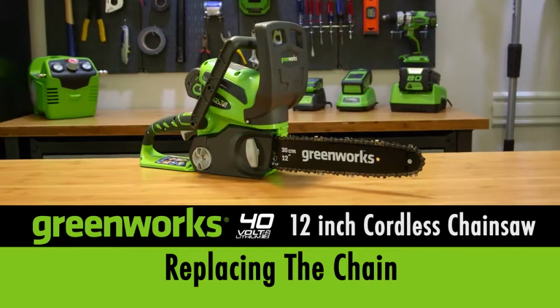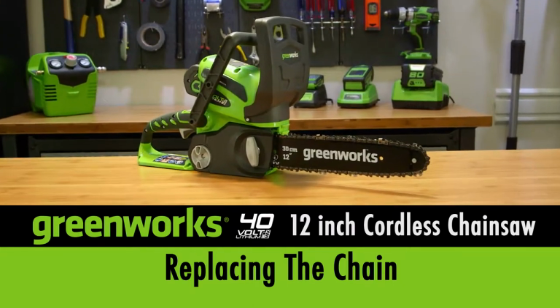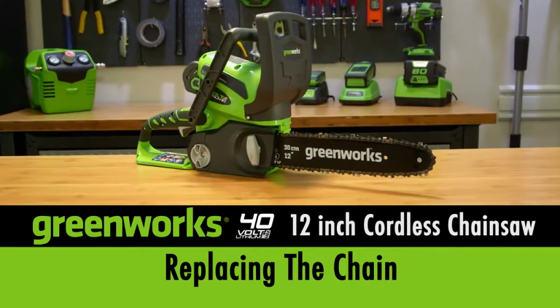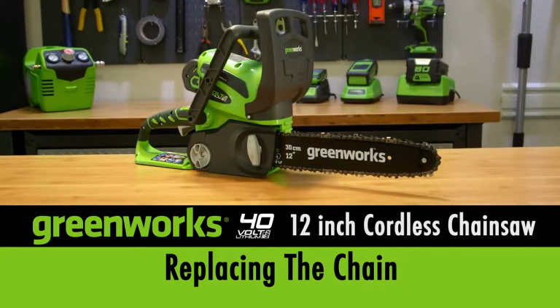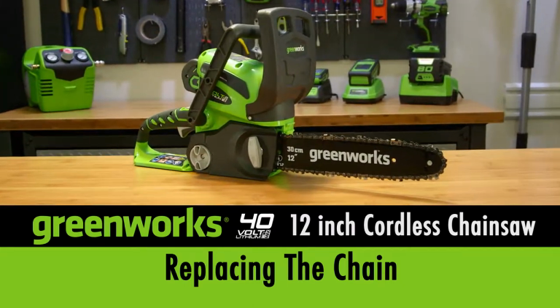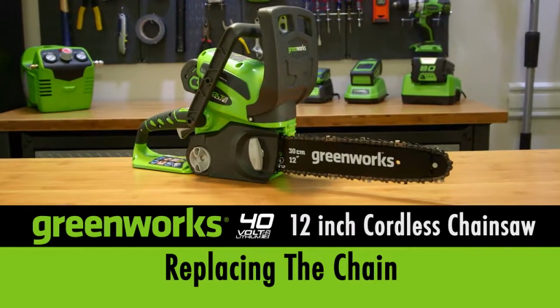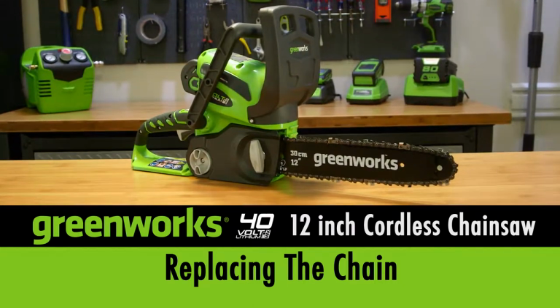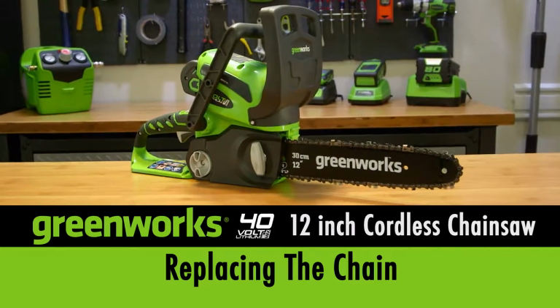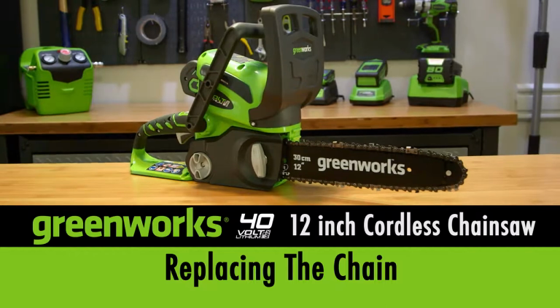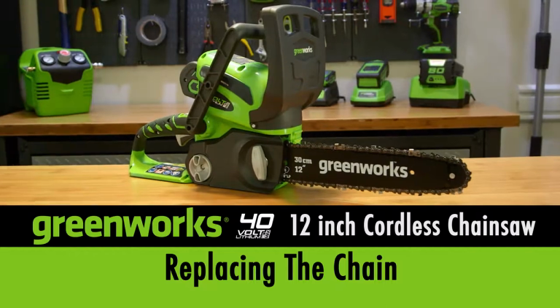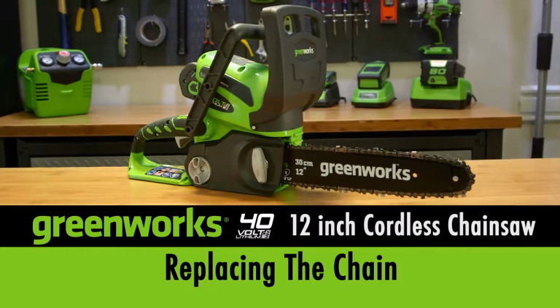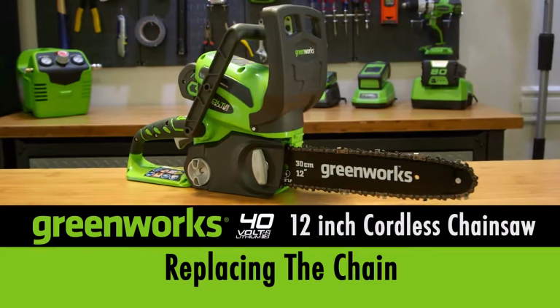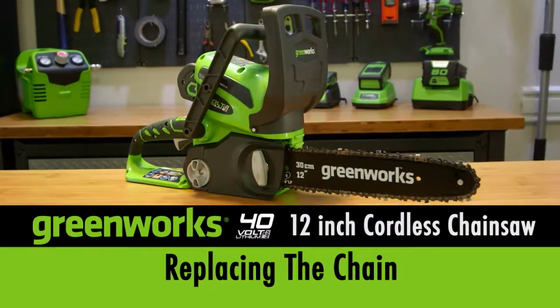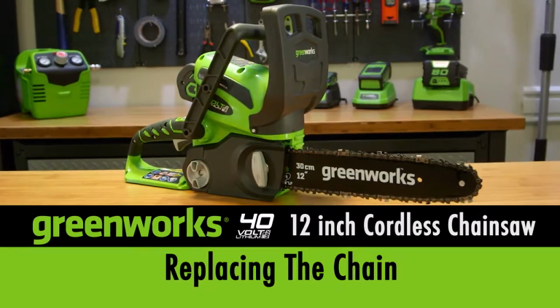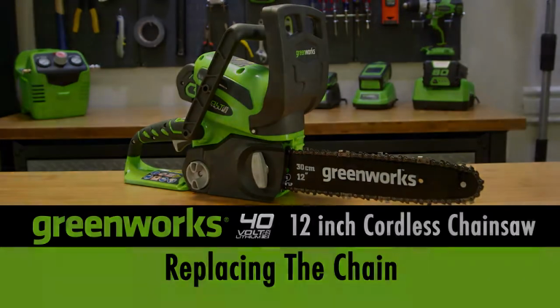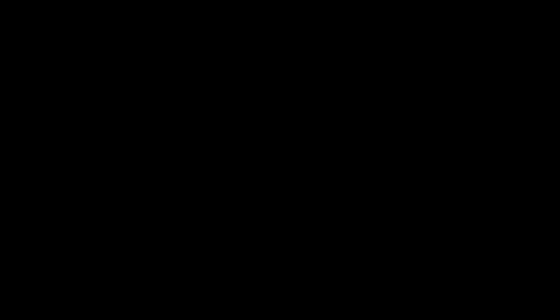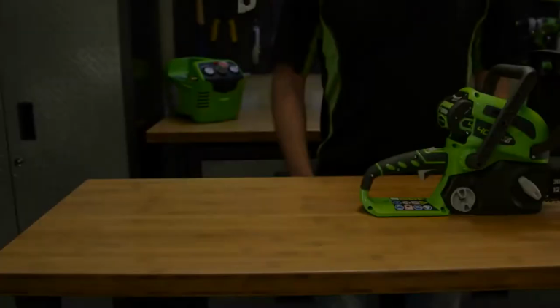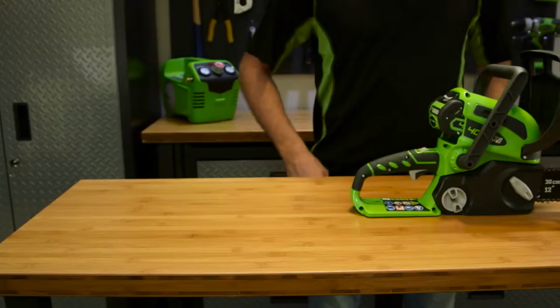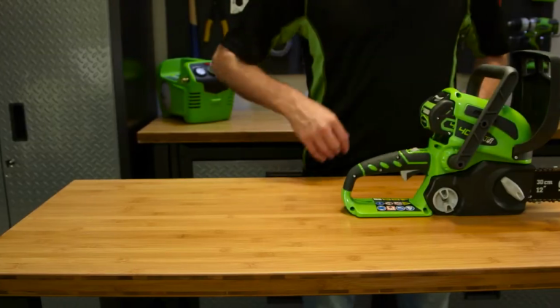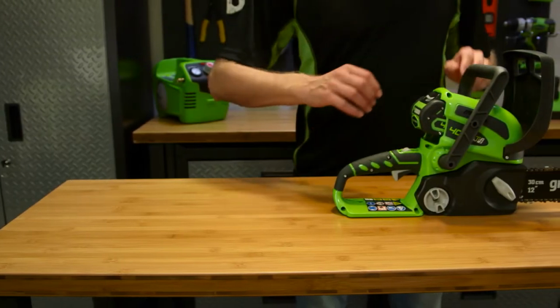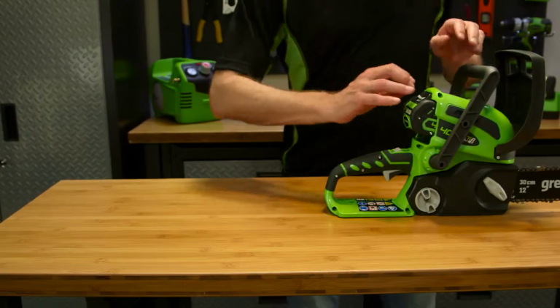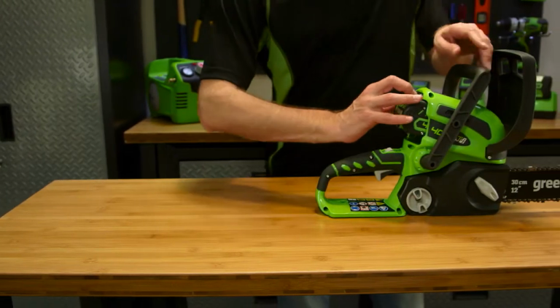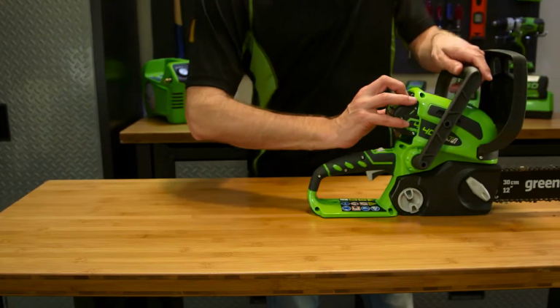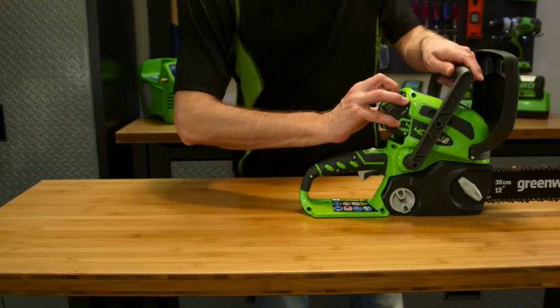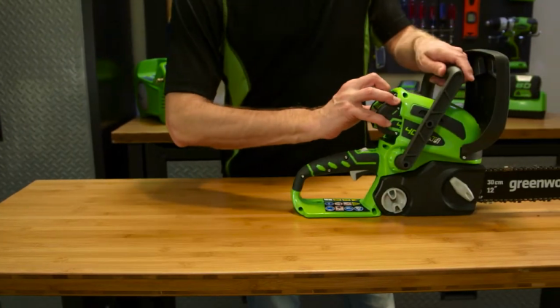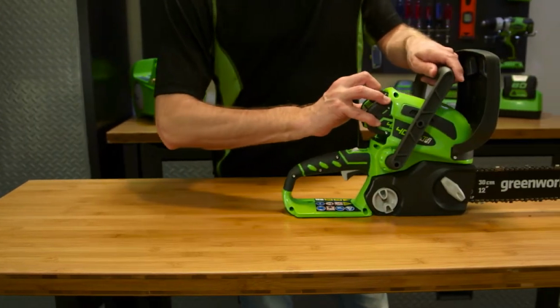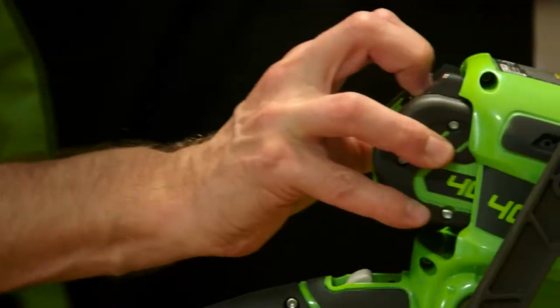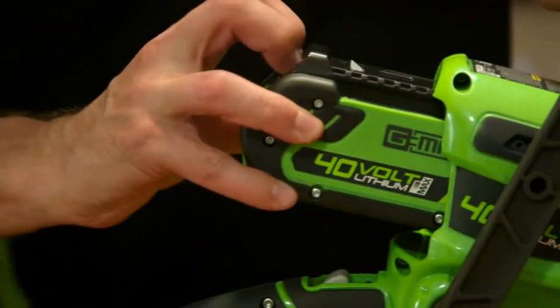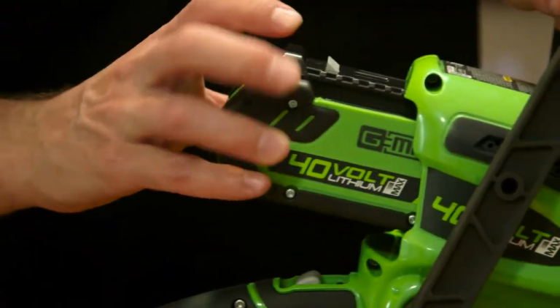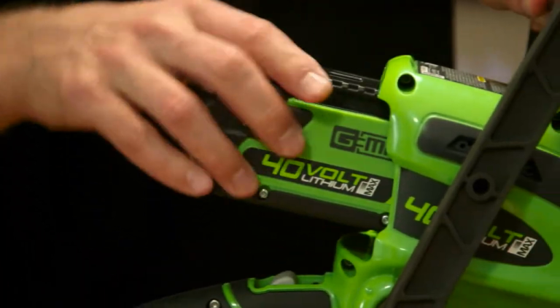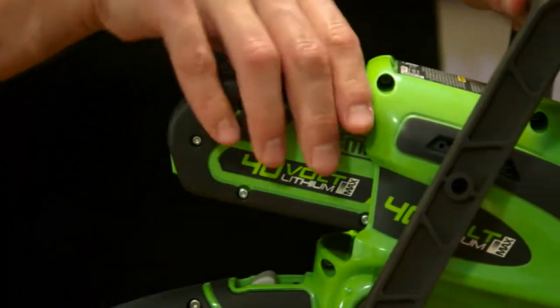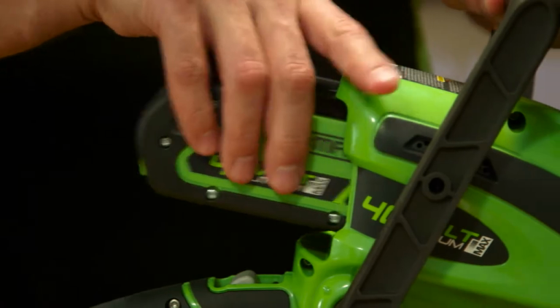Replacing the chain. To replace the chain on the chainsaw, begin by removing the battery from the tool.